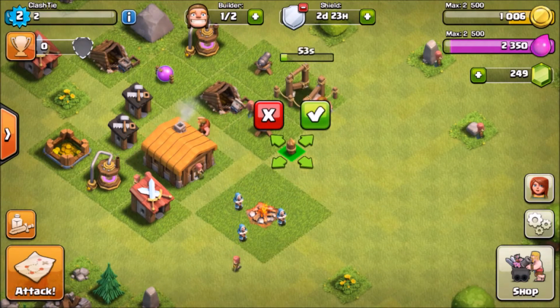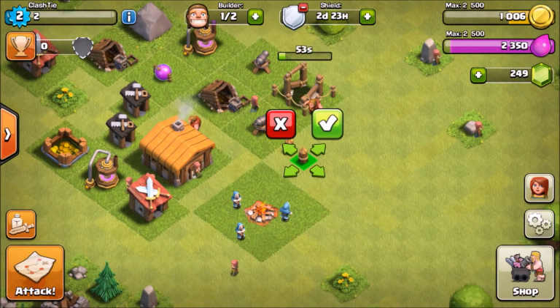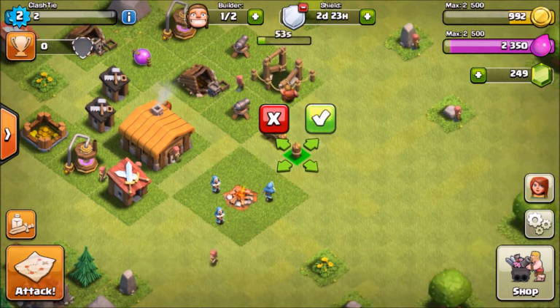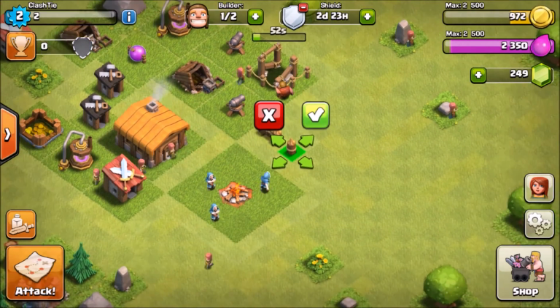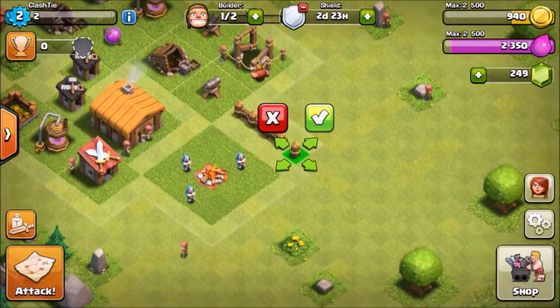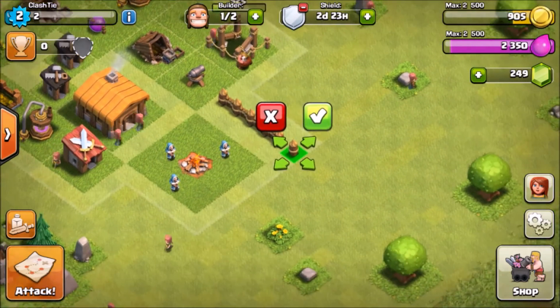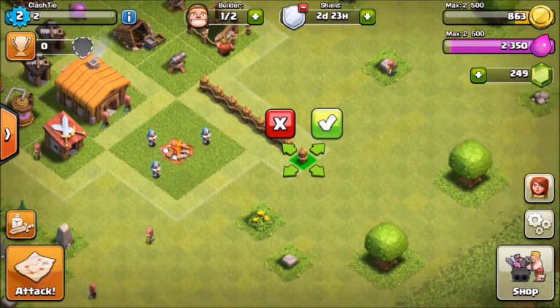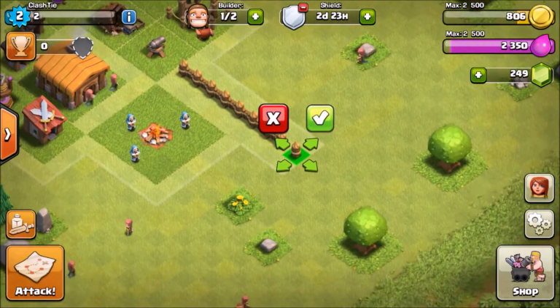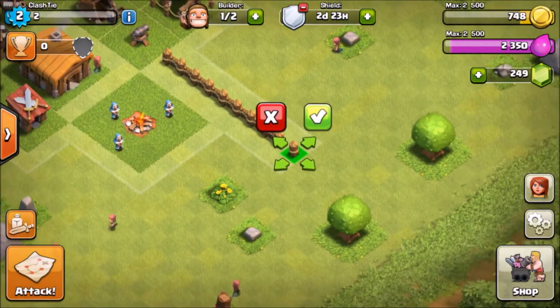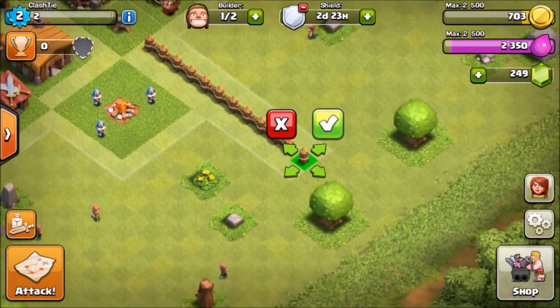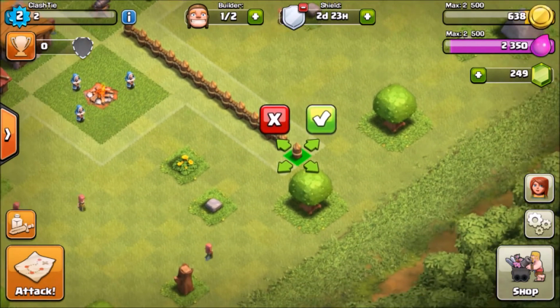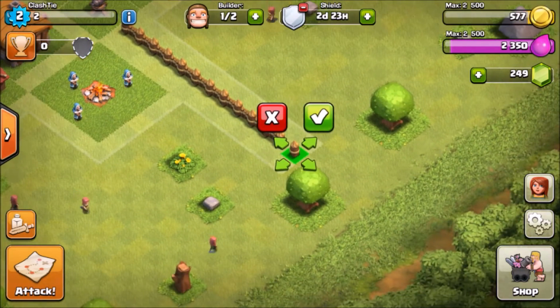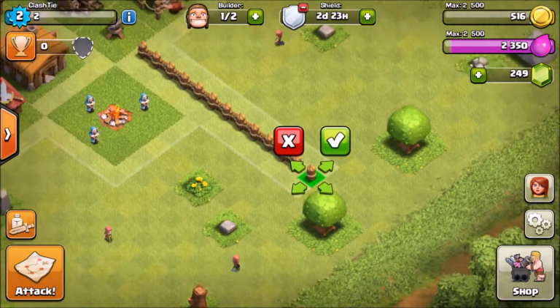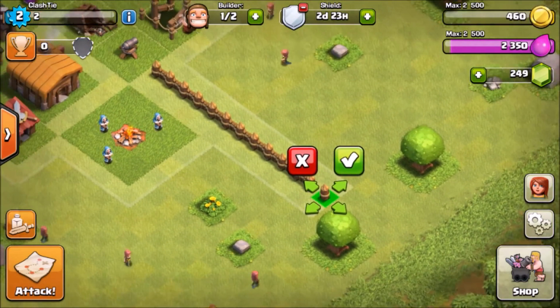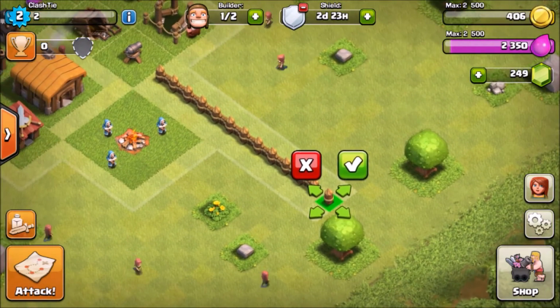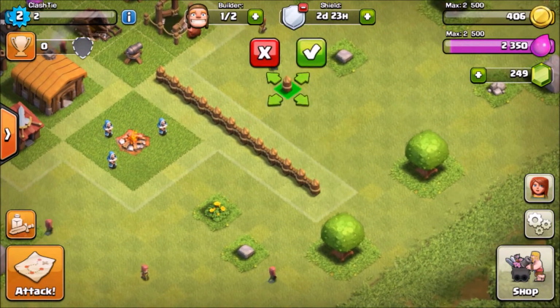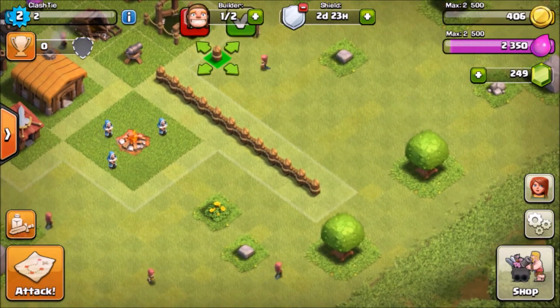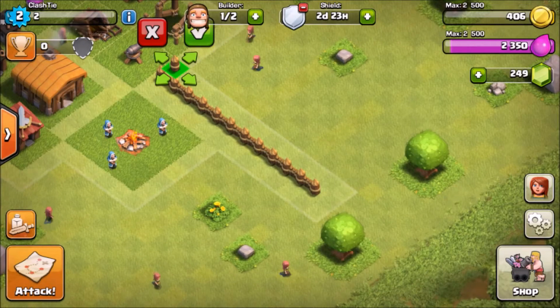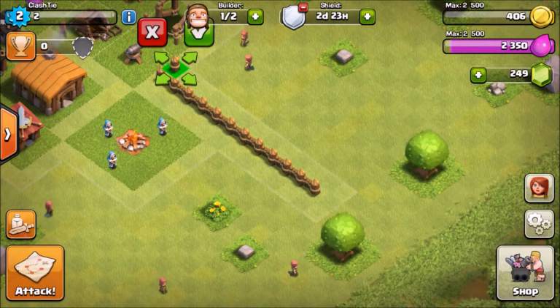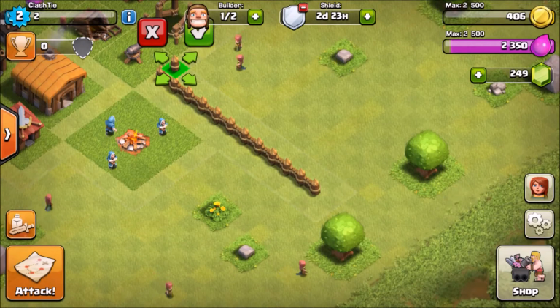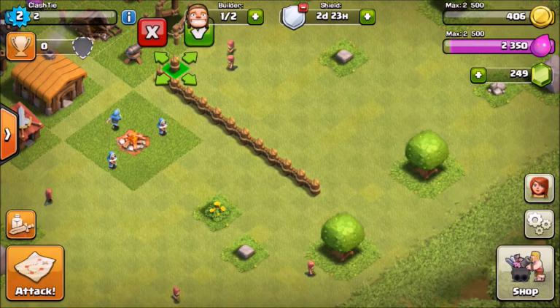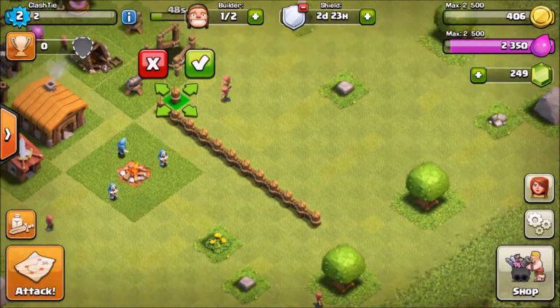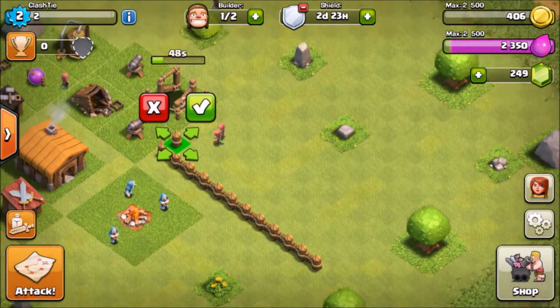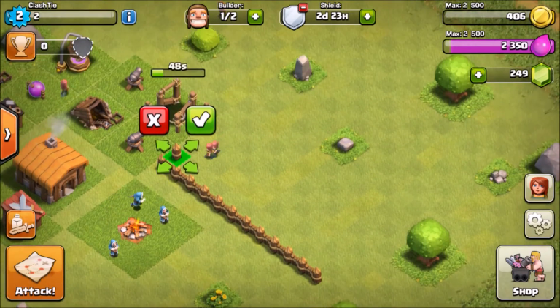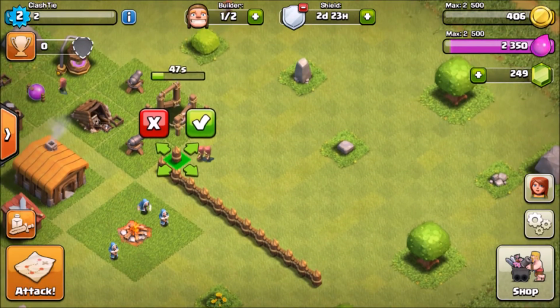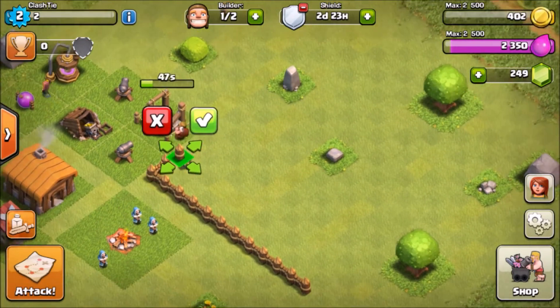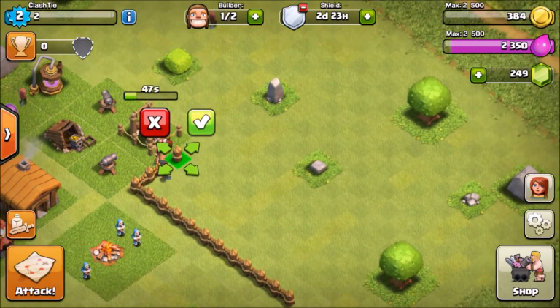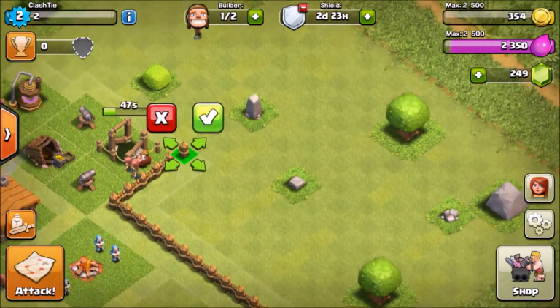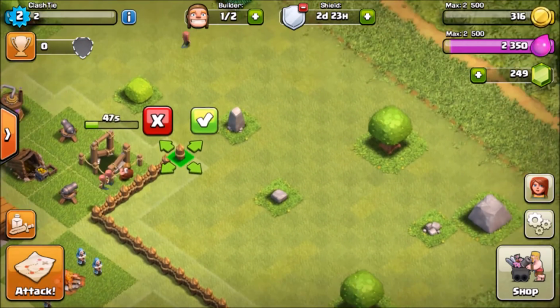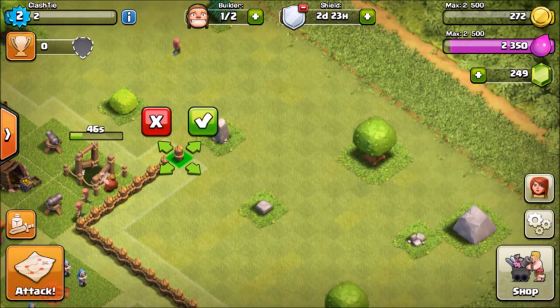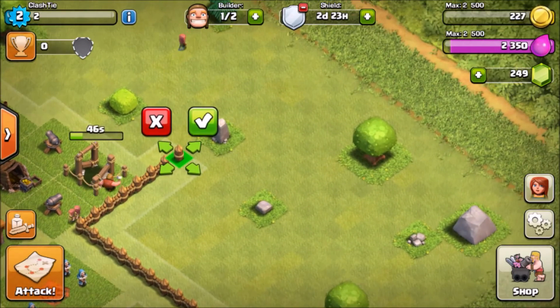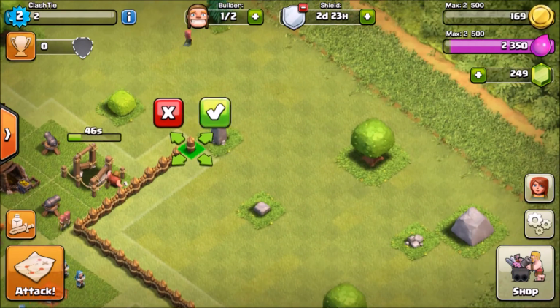We get 25 walls at town hall 2 — not bad actually. Just place as many as you can.